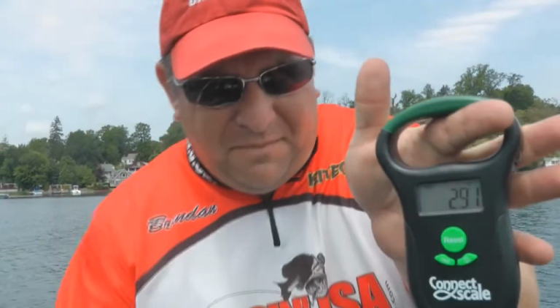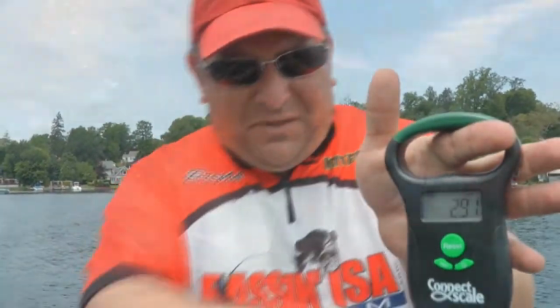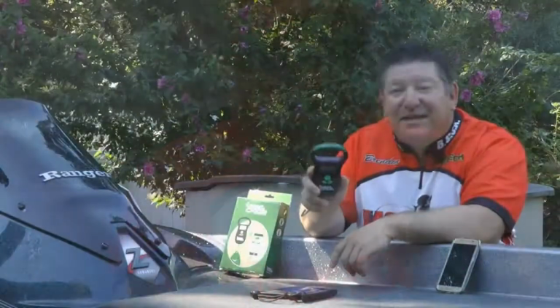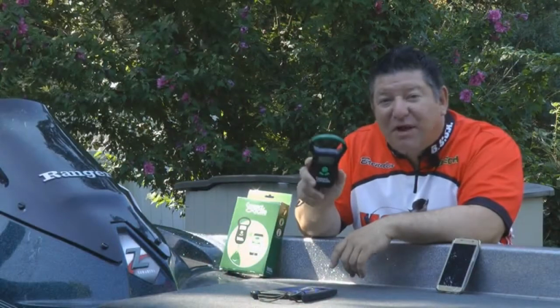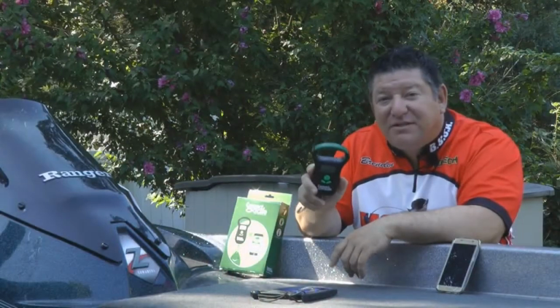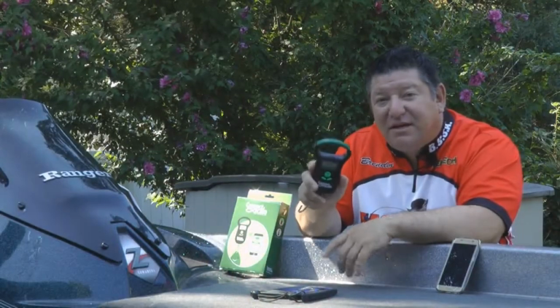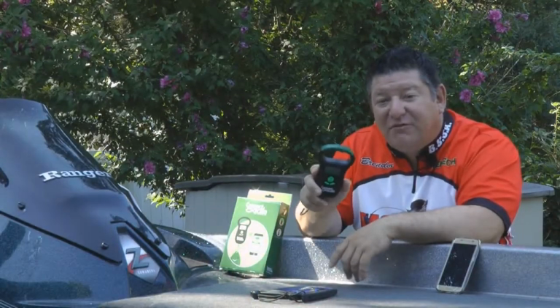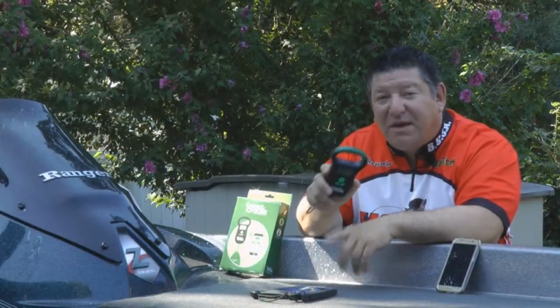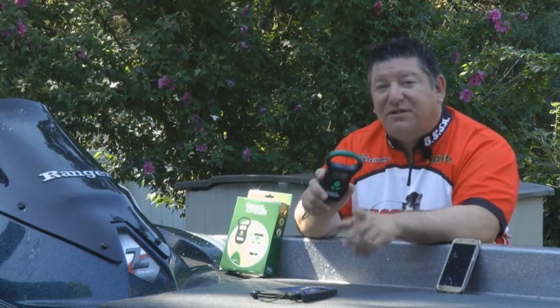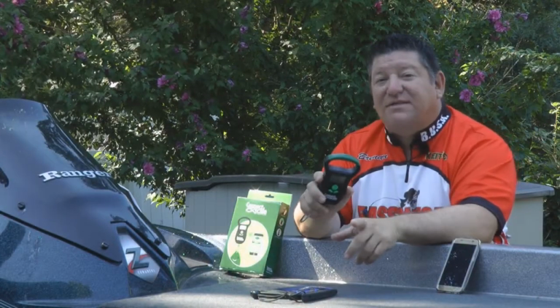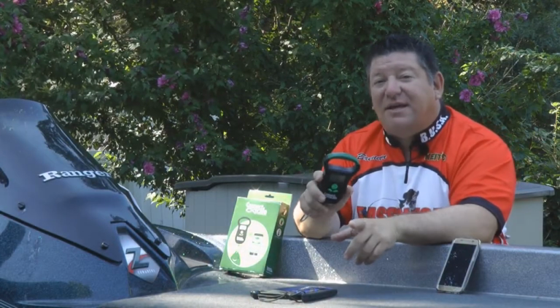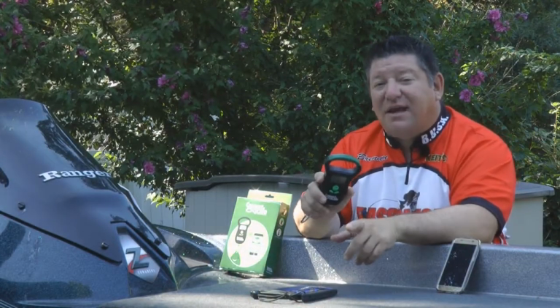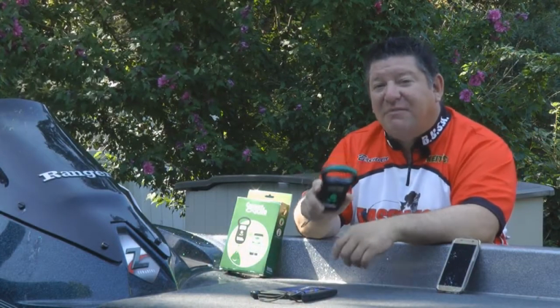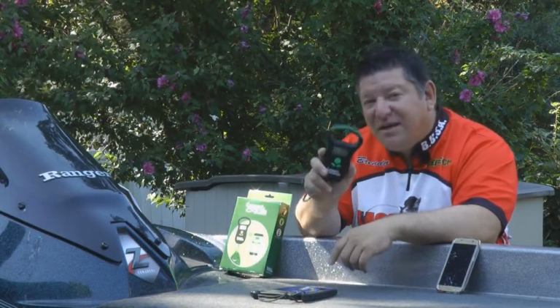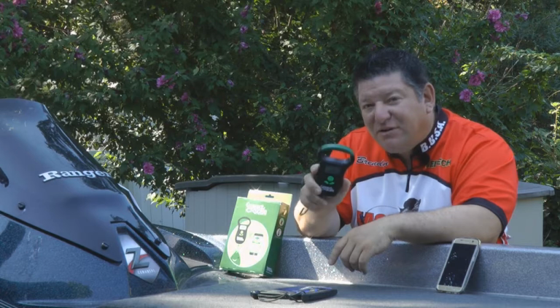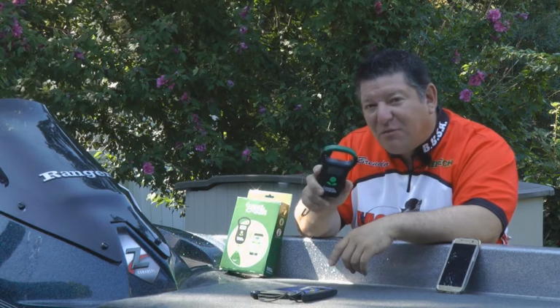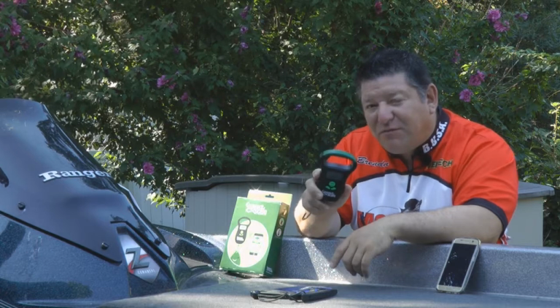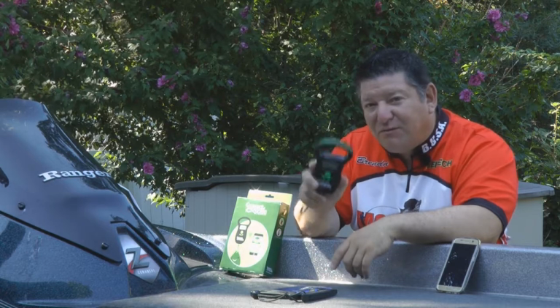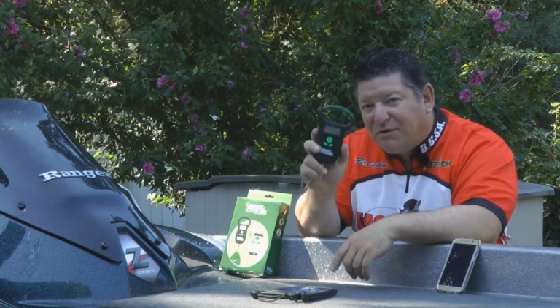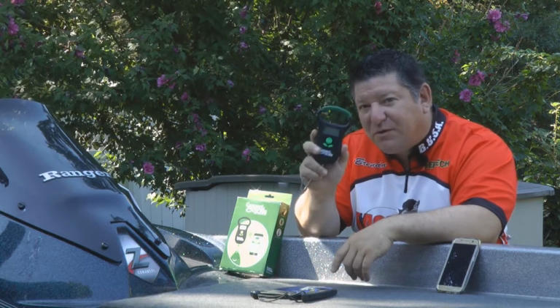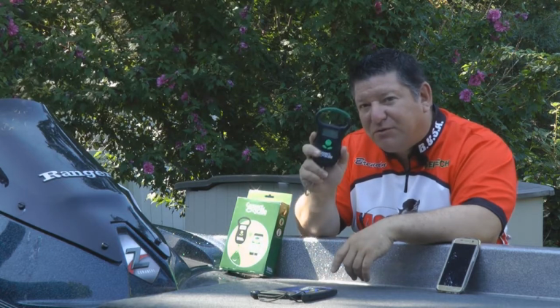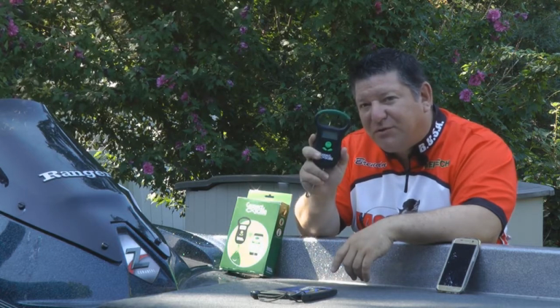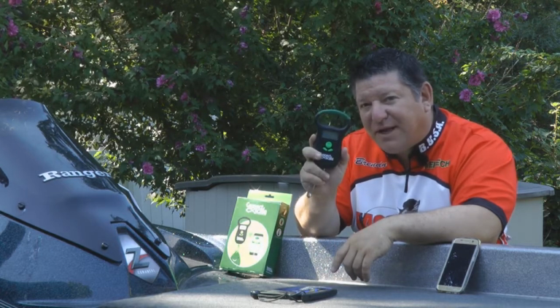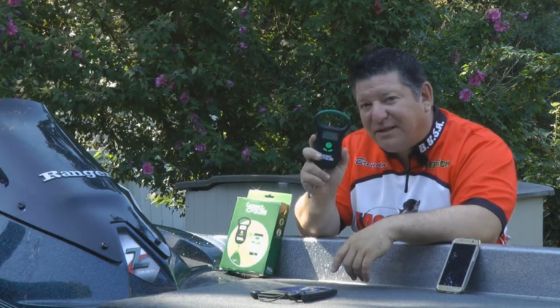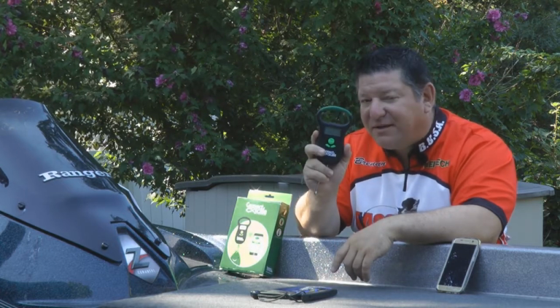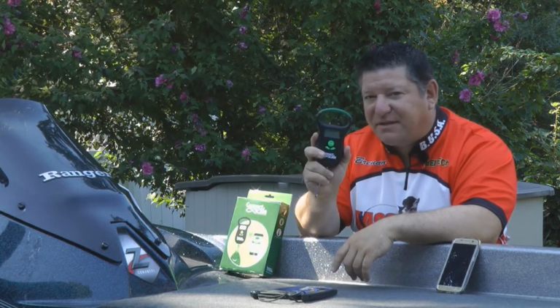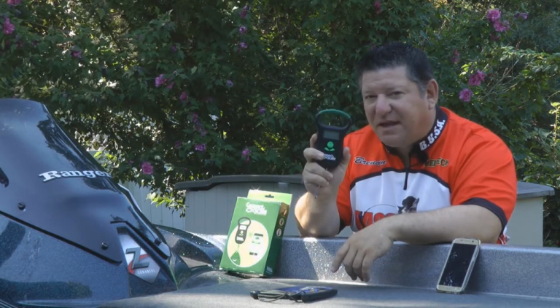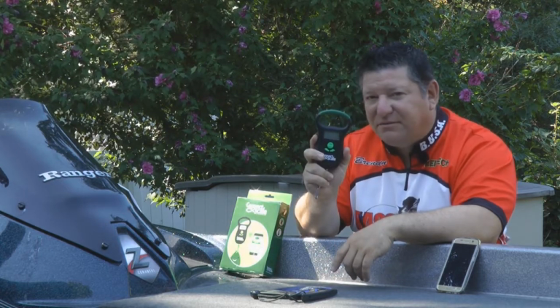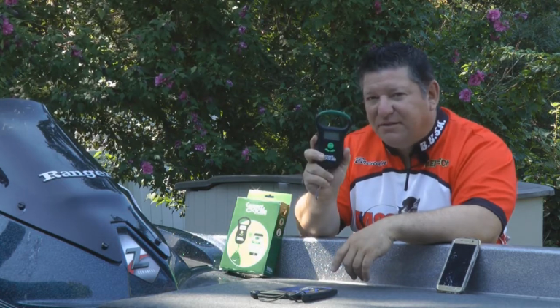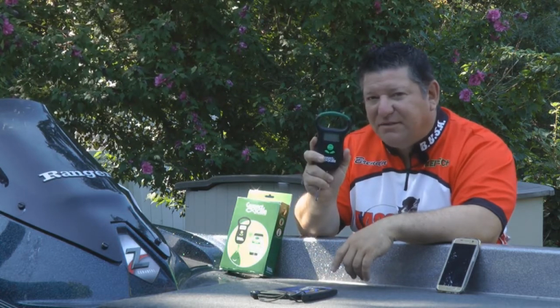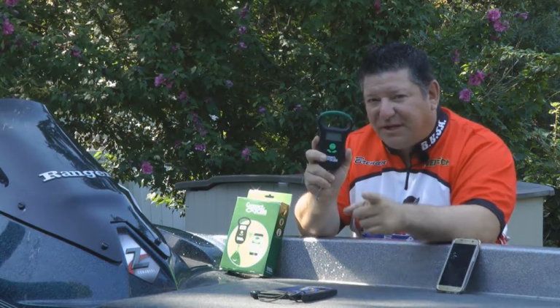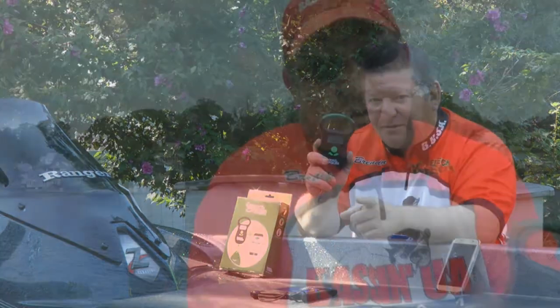Hey guys, Brendan C here from BassinUSA.com. Here's our review of the new Bluetooth connected ConnectScale. Check it out.